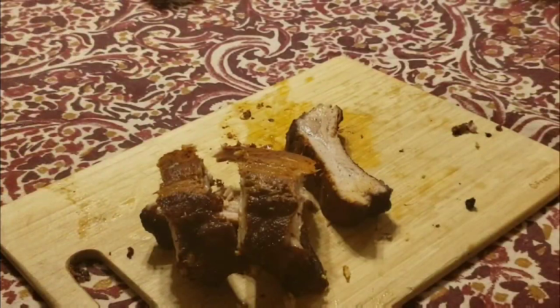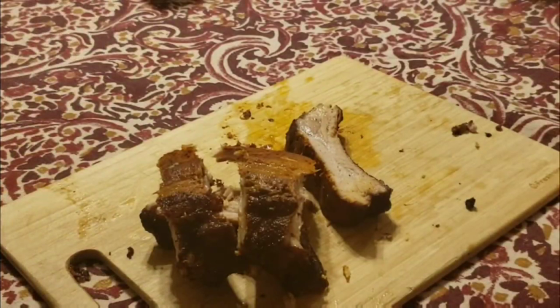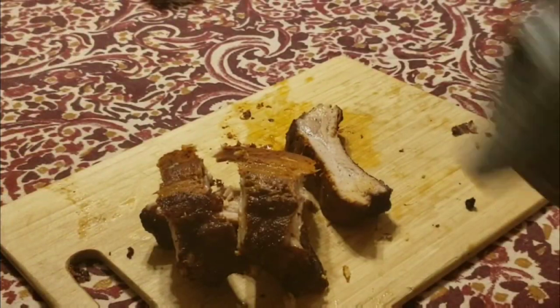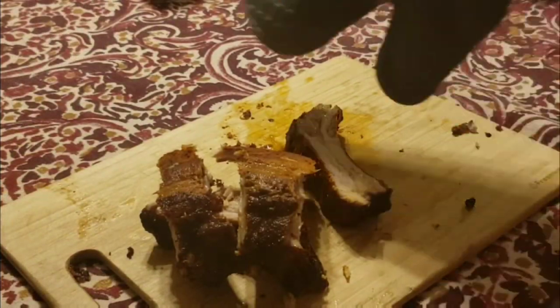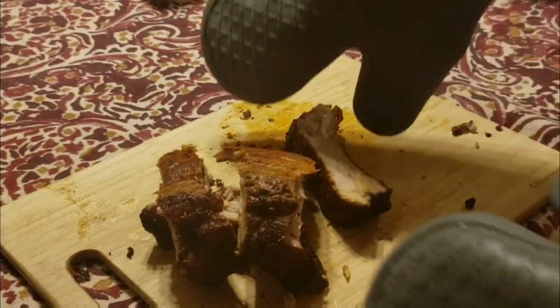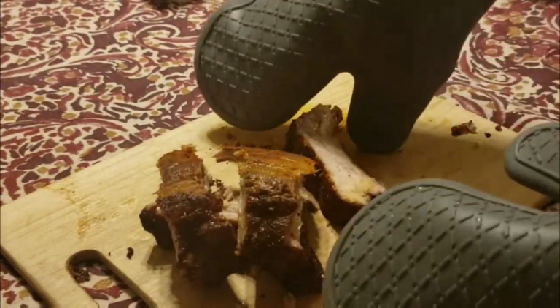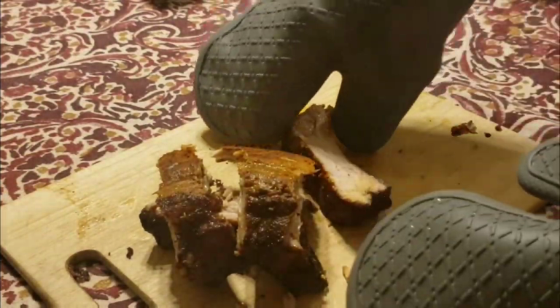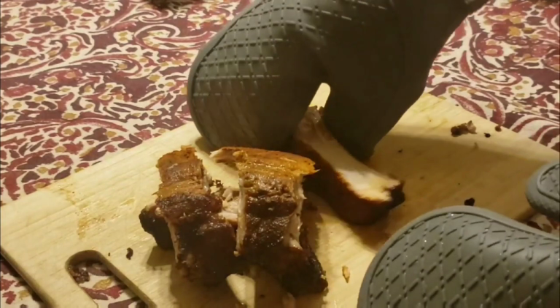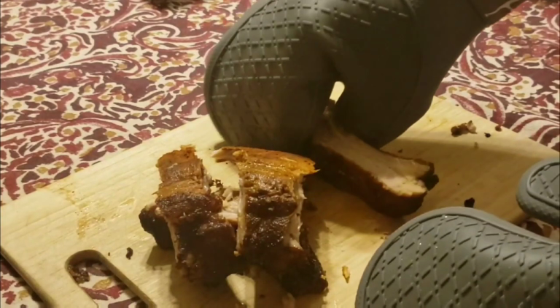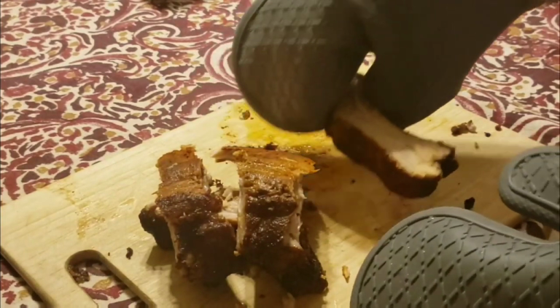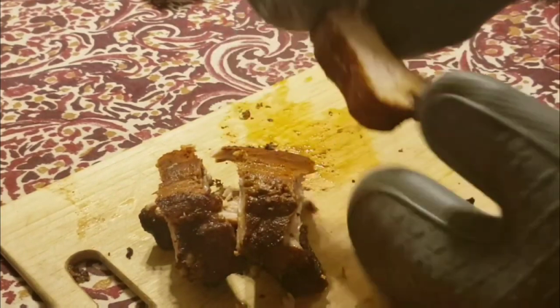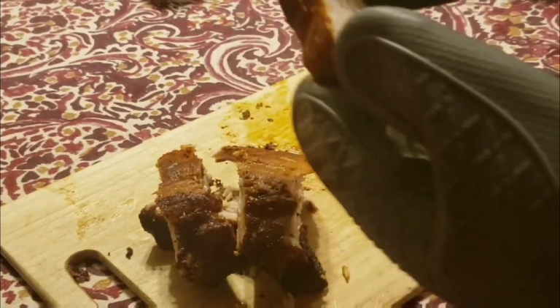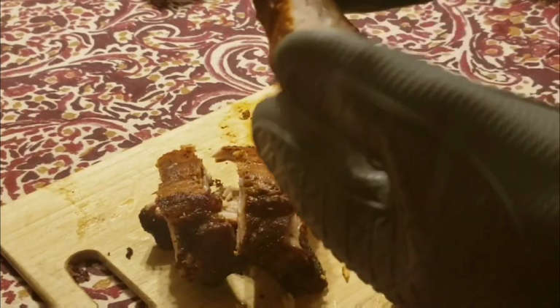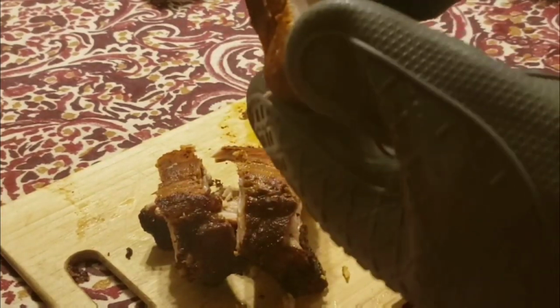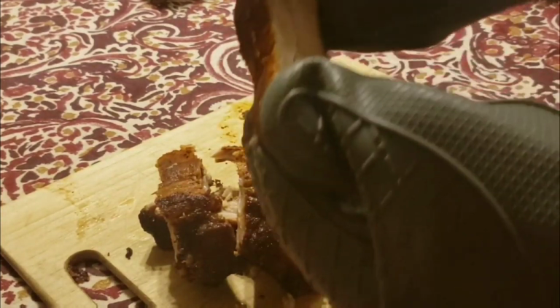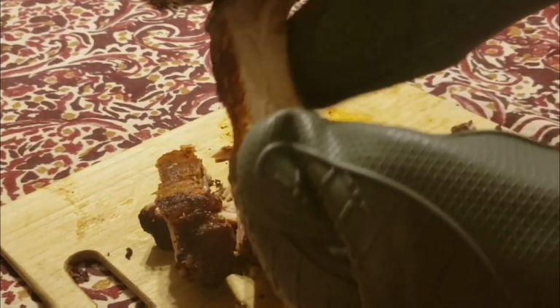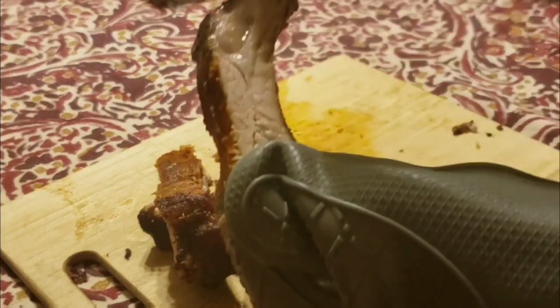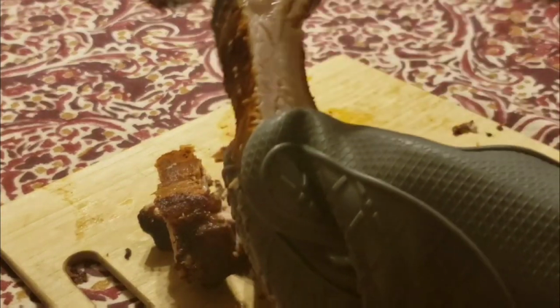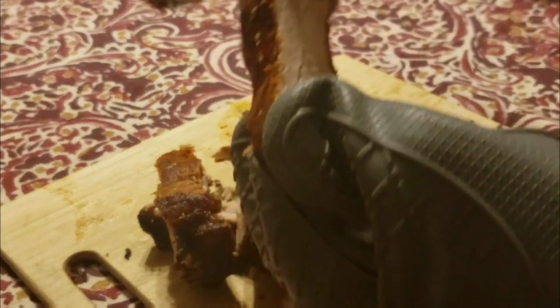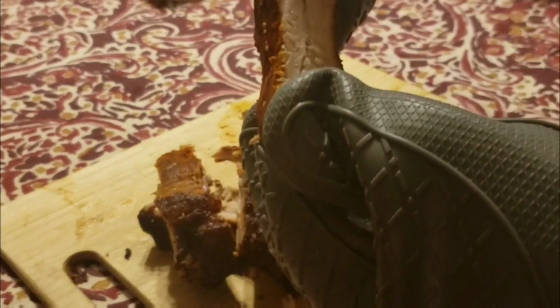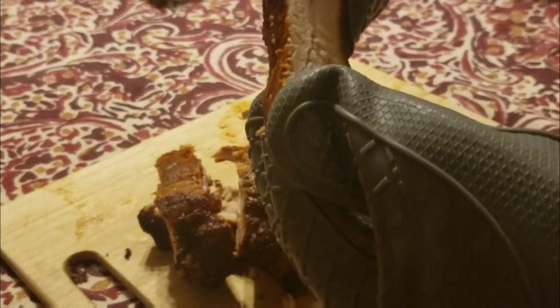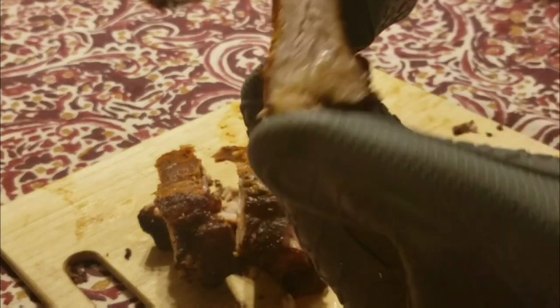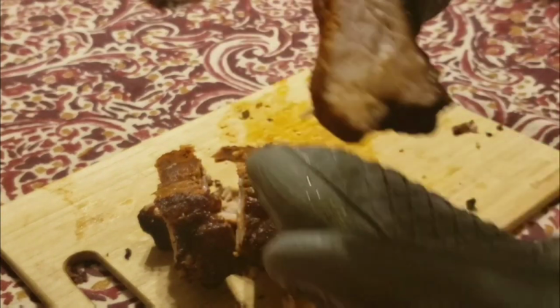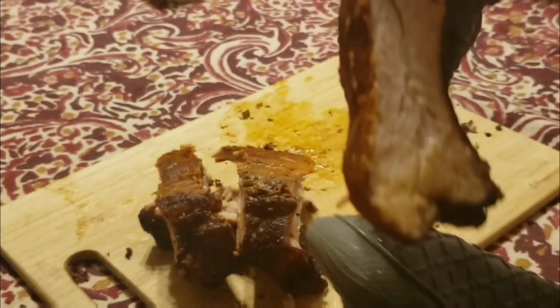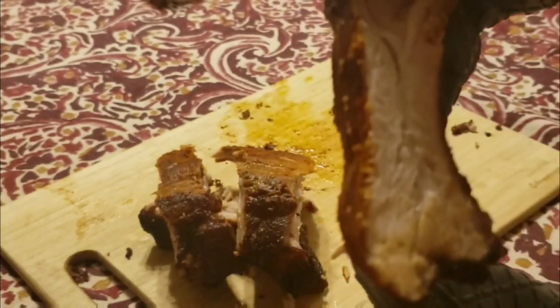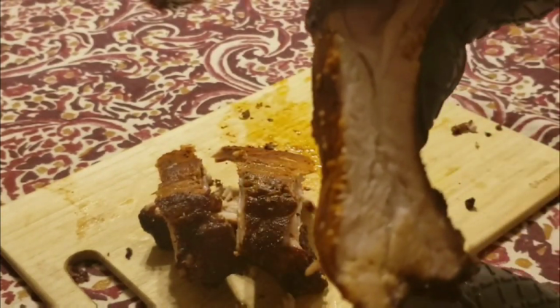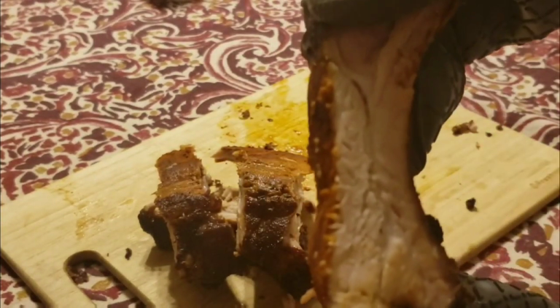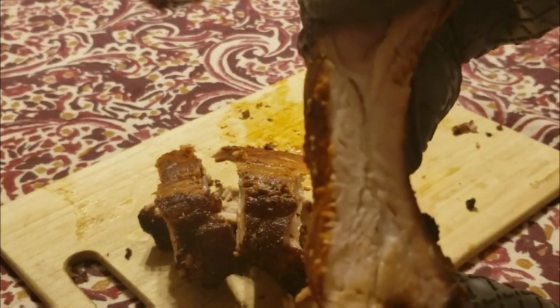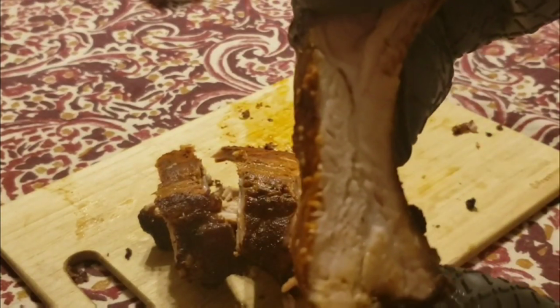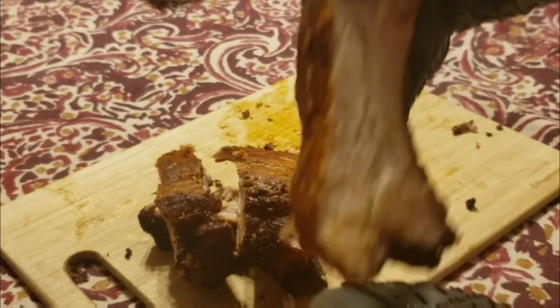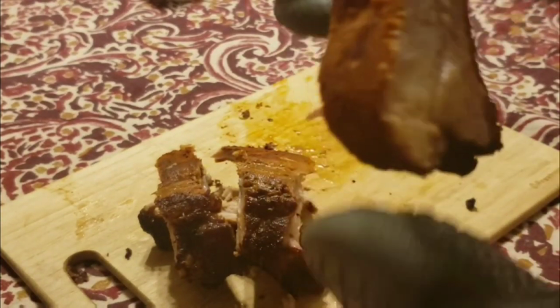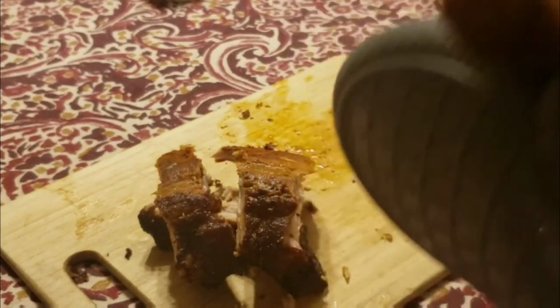It's rested, it's out of the oven, cooked and looks delicious.